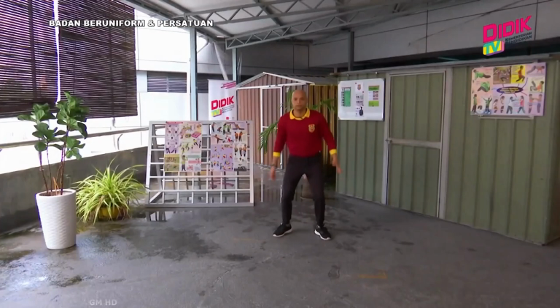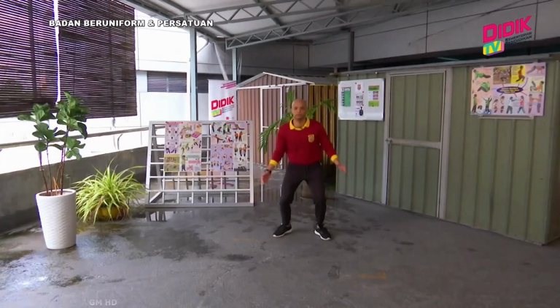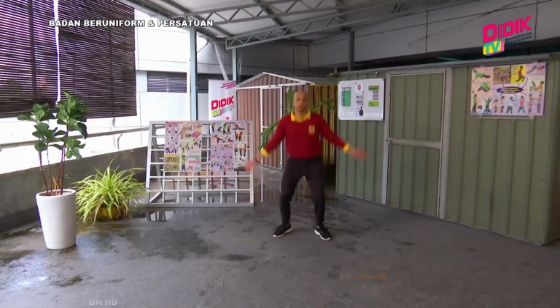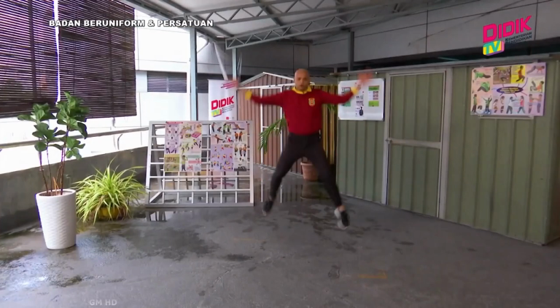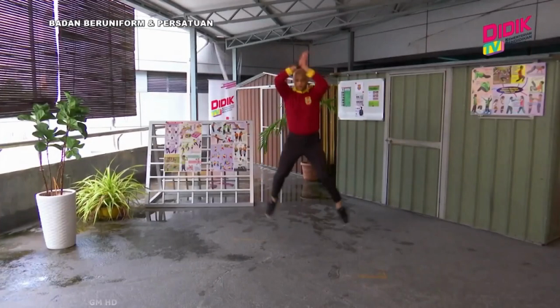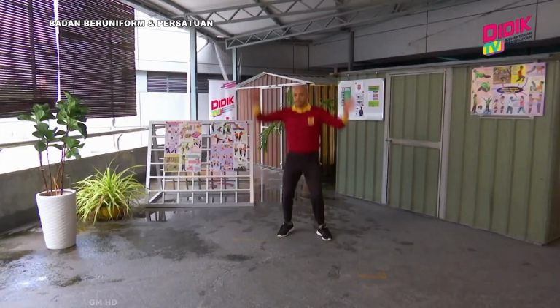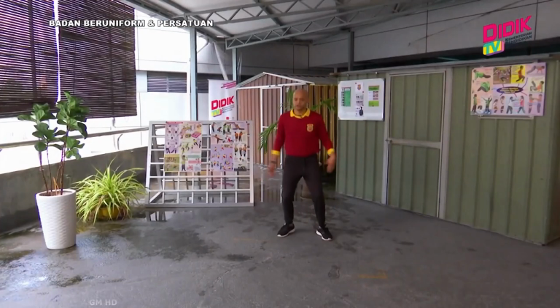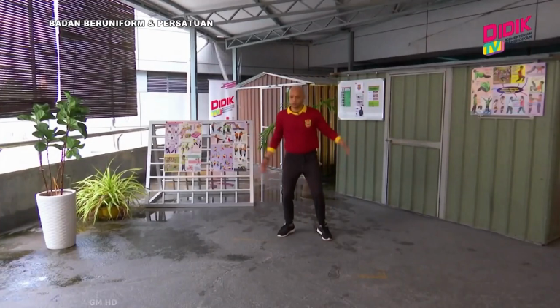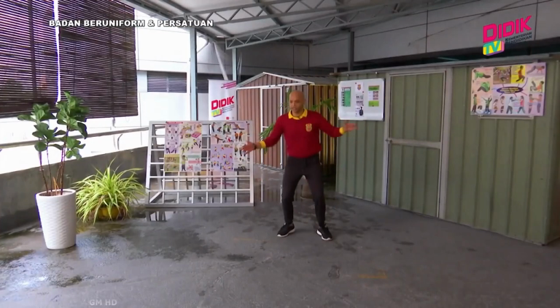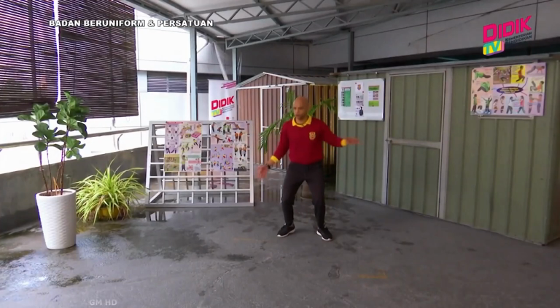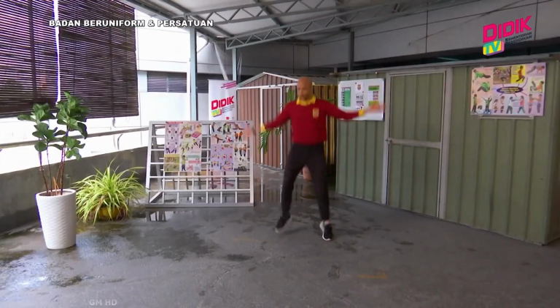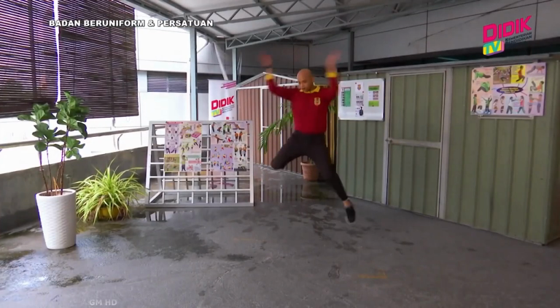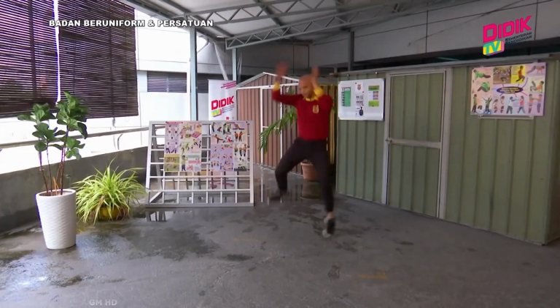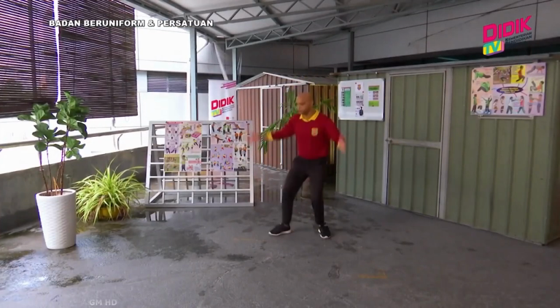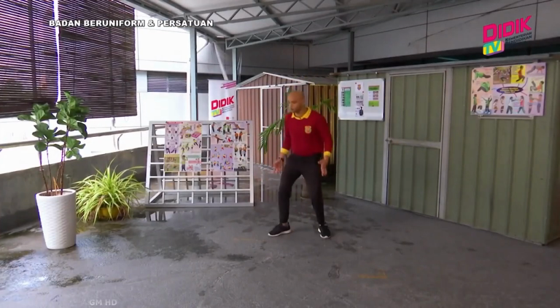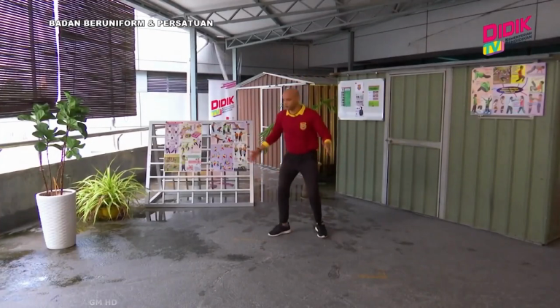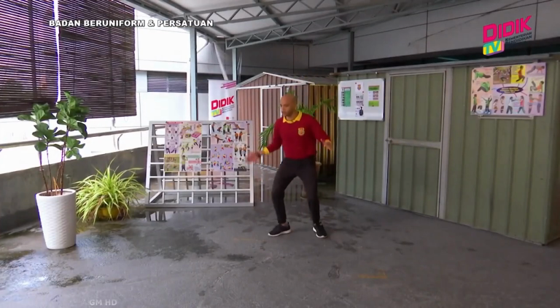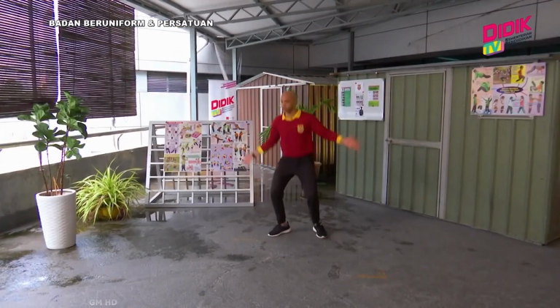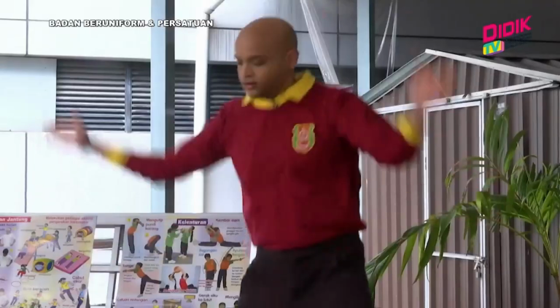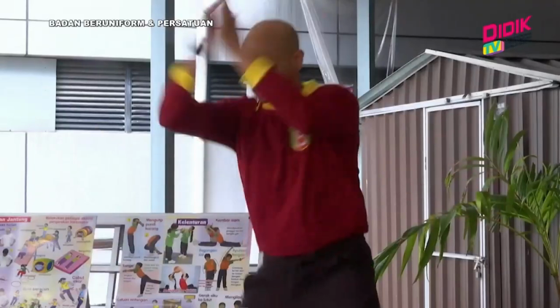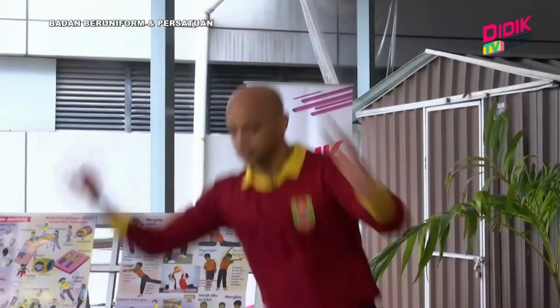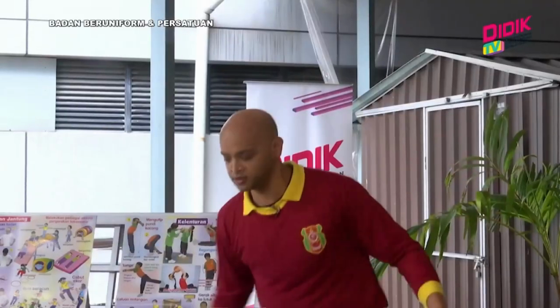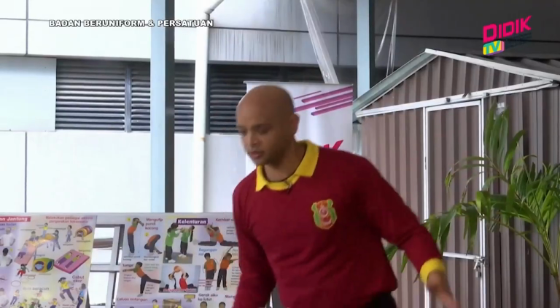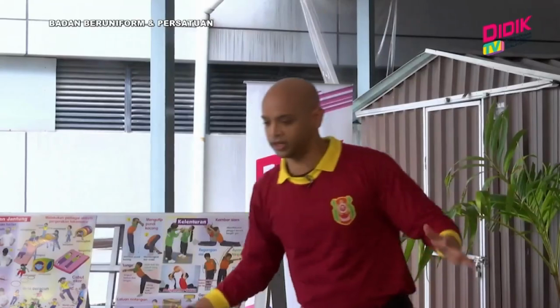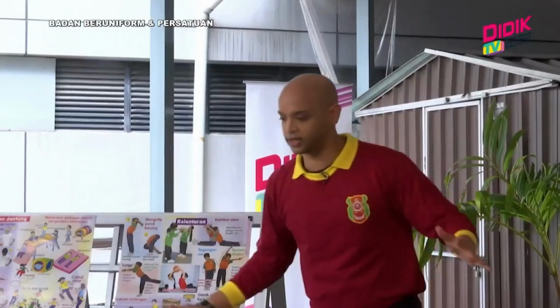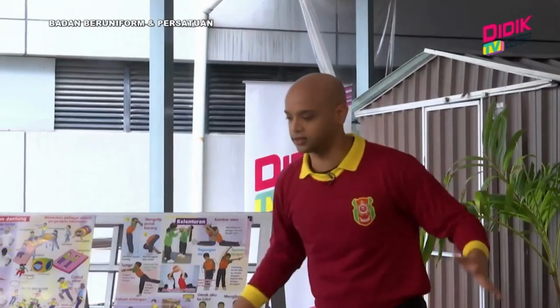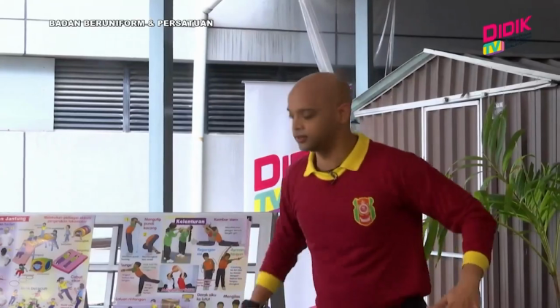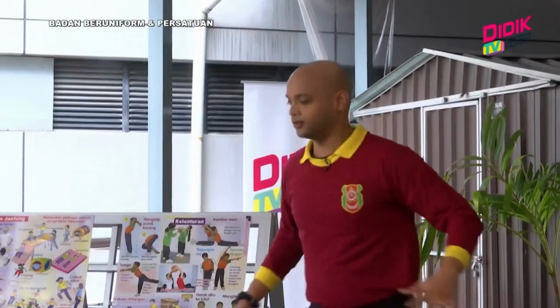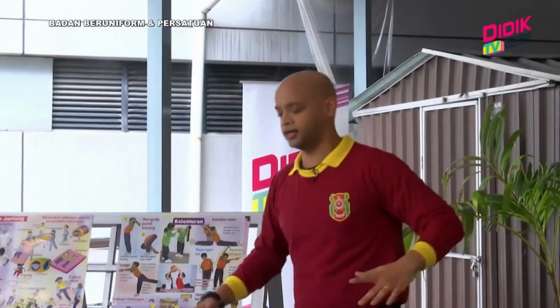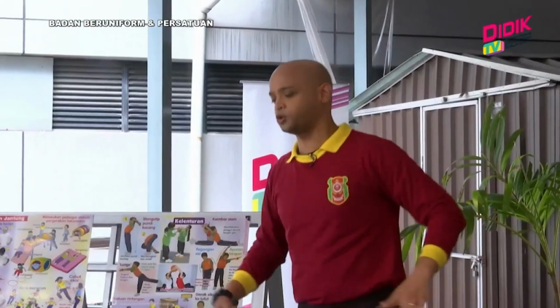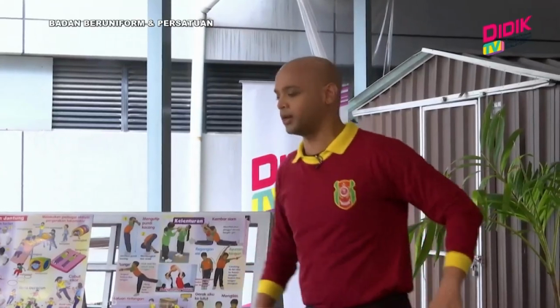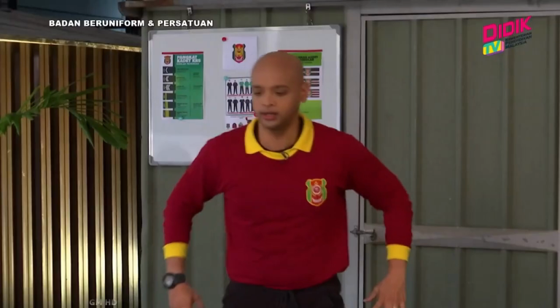Seribu, seribu satu, seribu dua, seribu tiga. Okey, dah cukup lah.